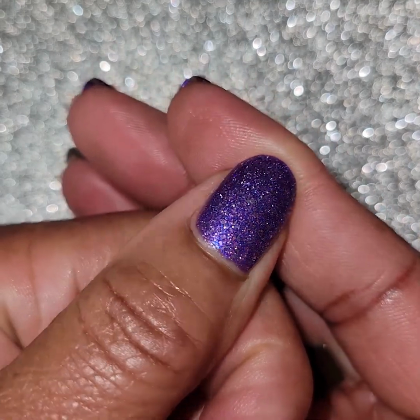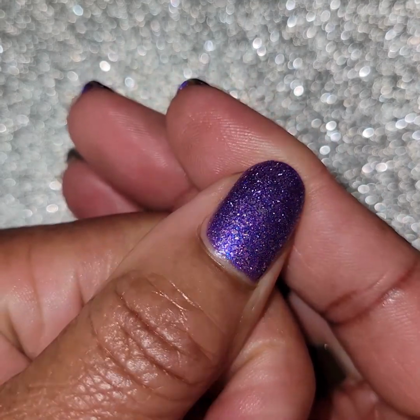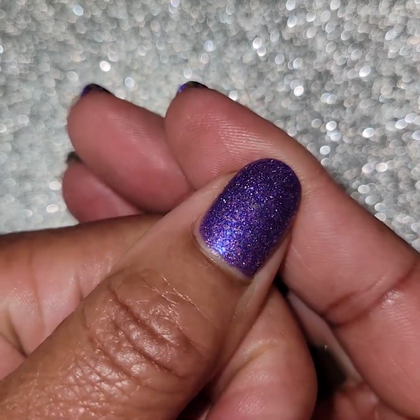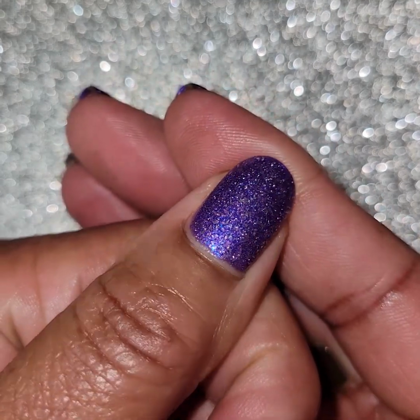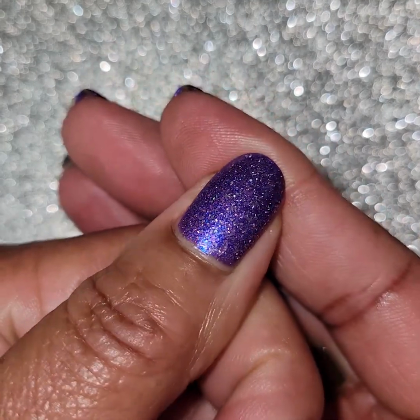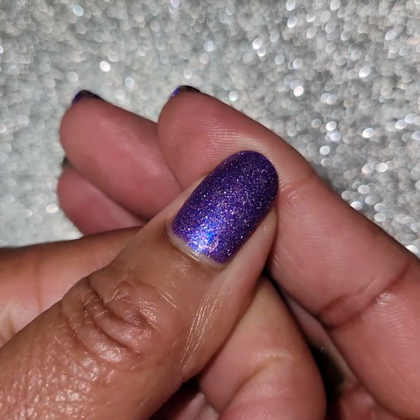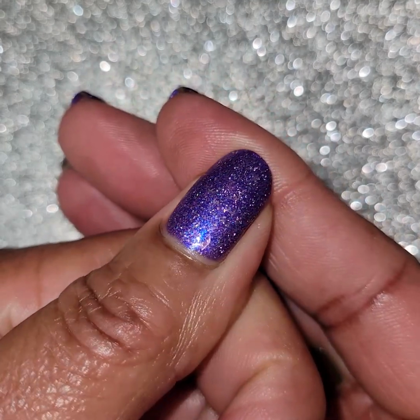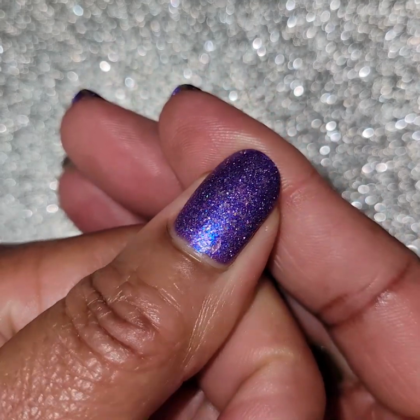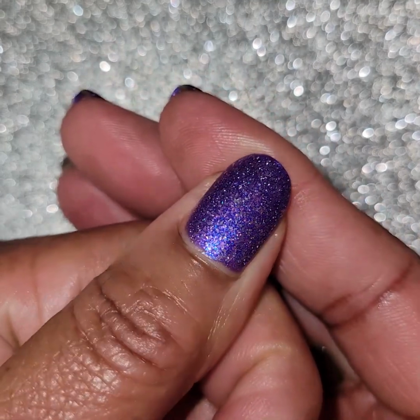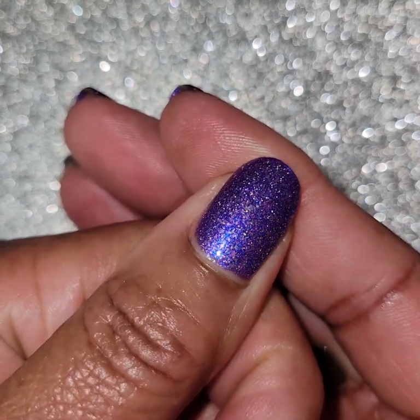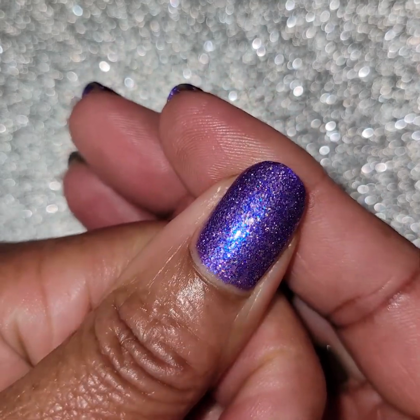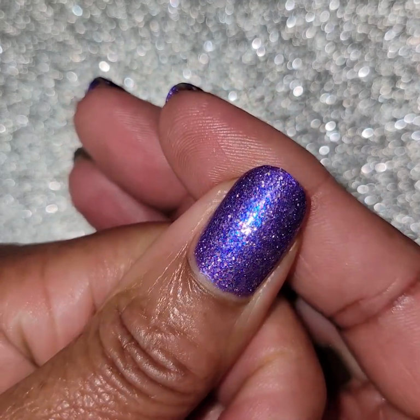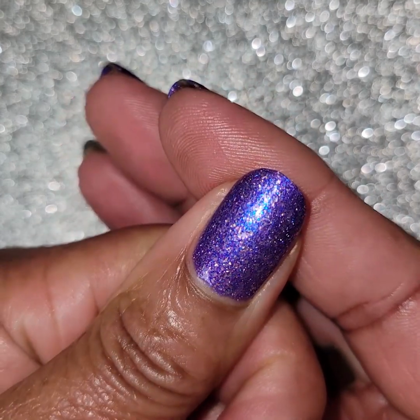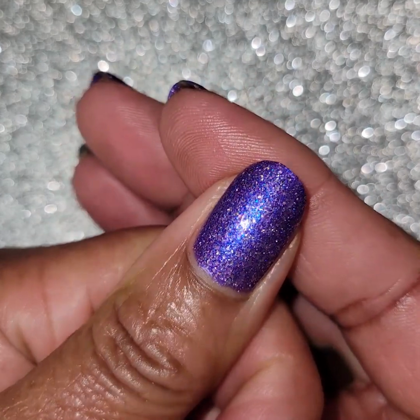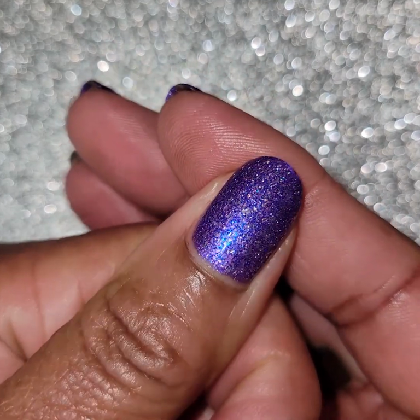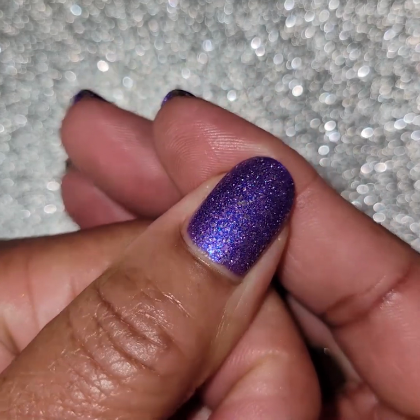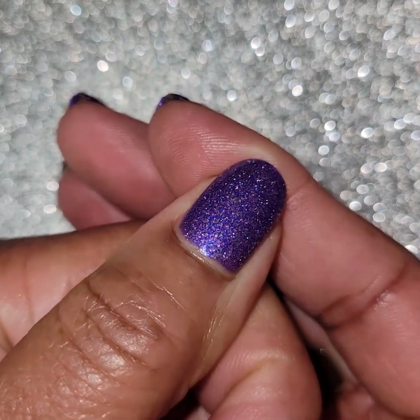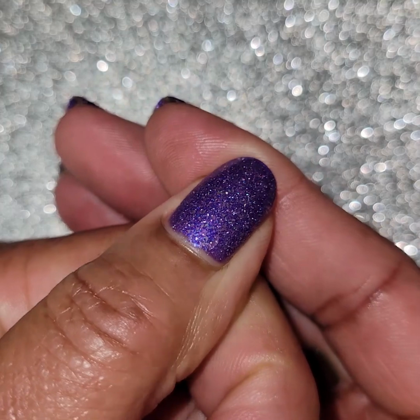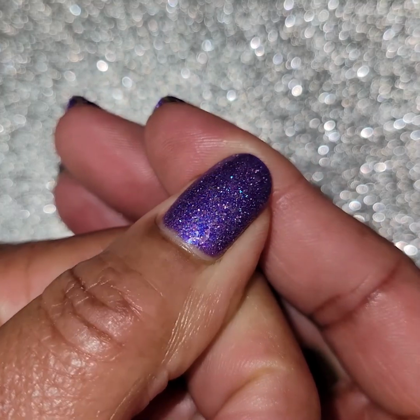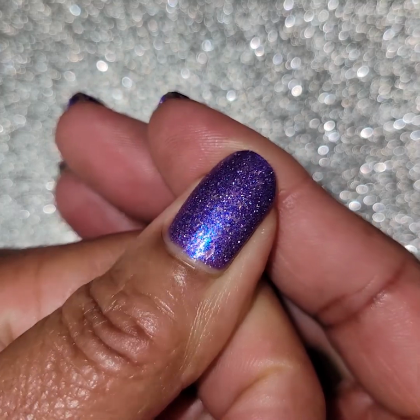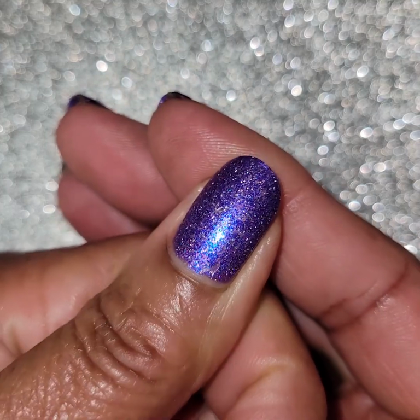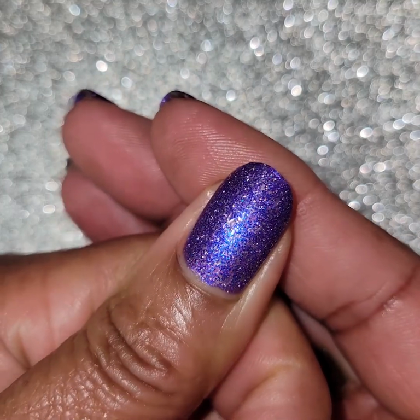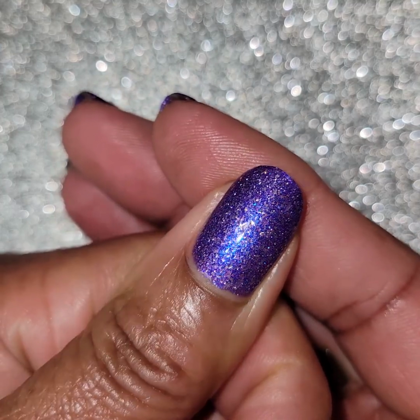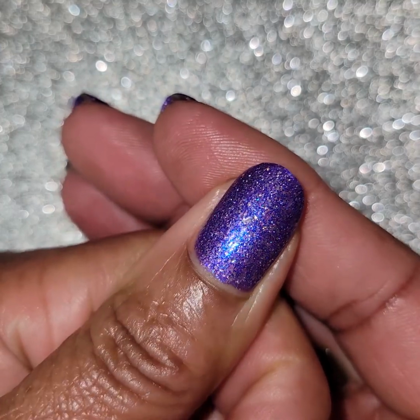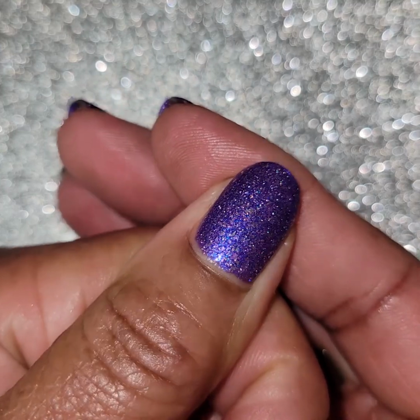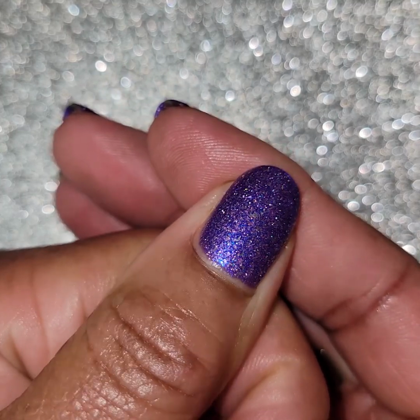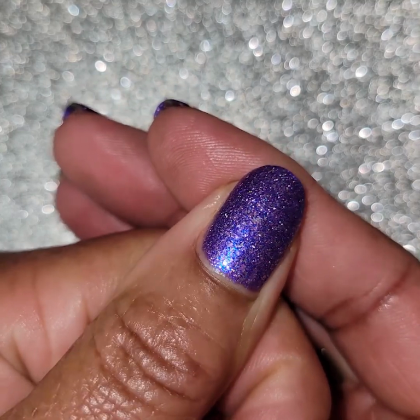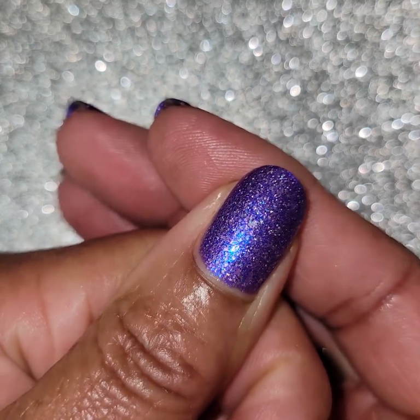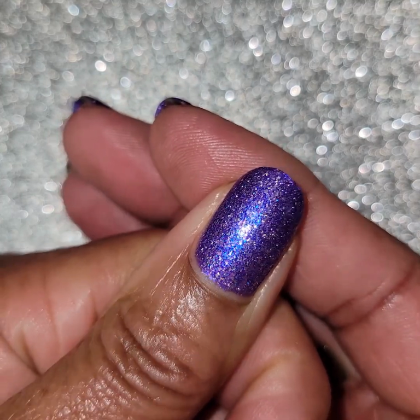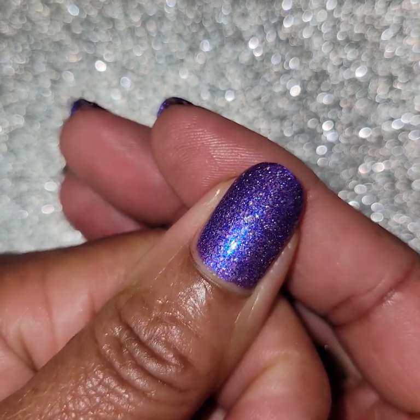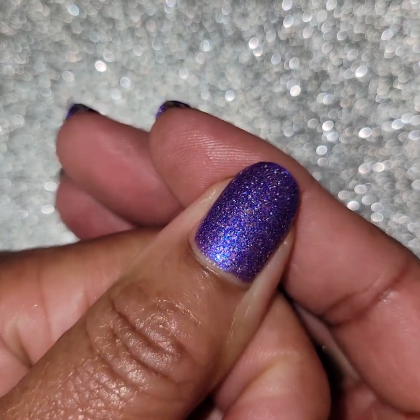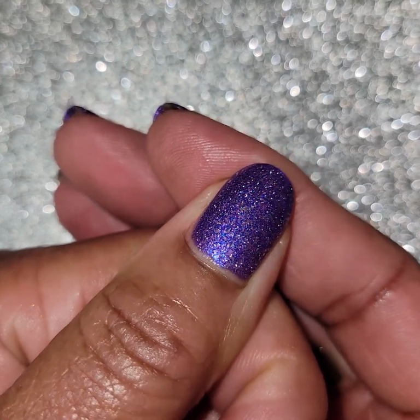There's a holographic show on there - look at that, silver holographics, very pretty. It shows up beautifully on the nail.